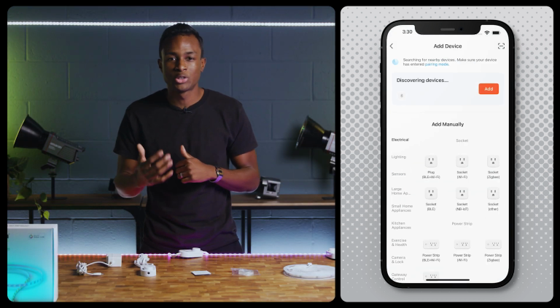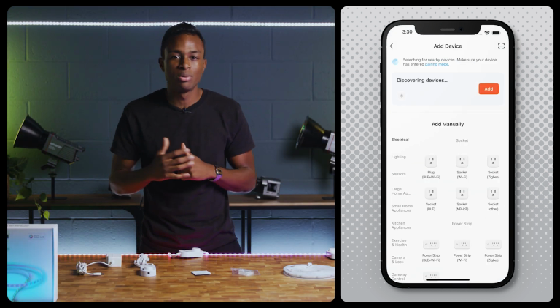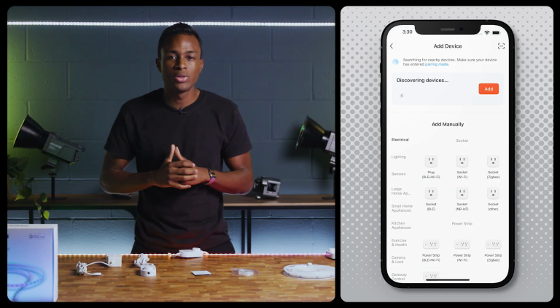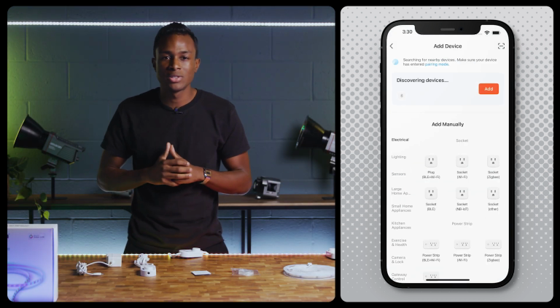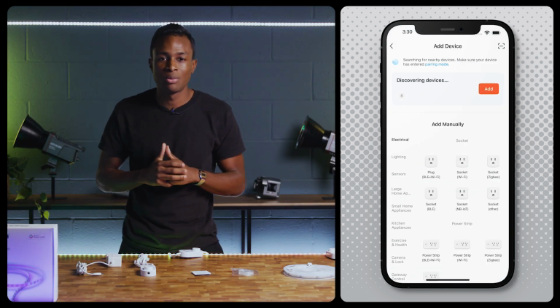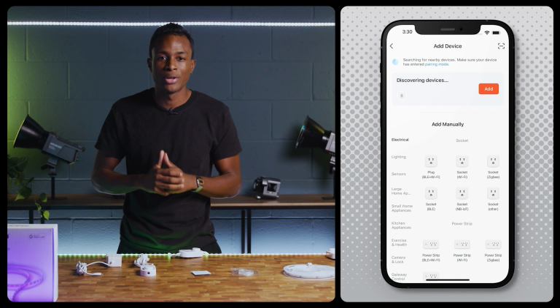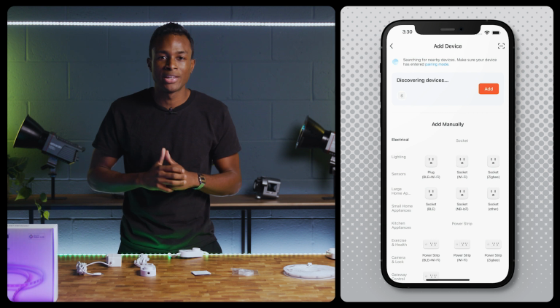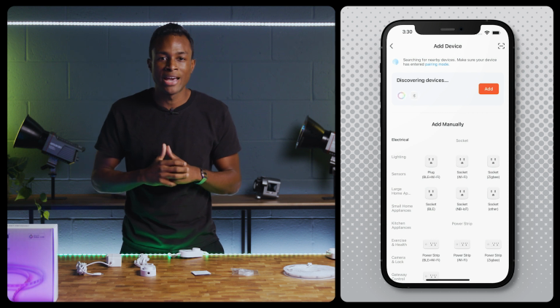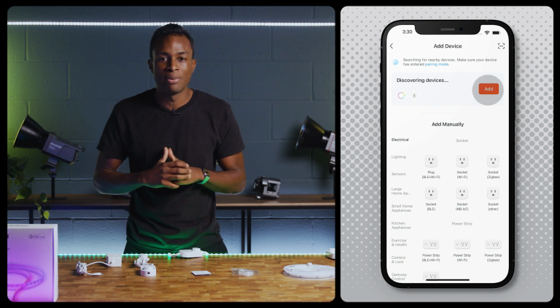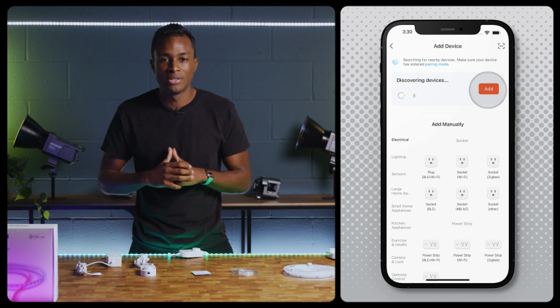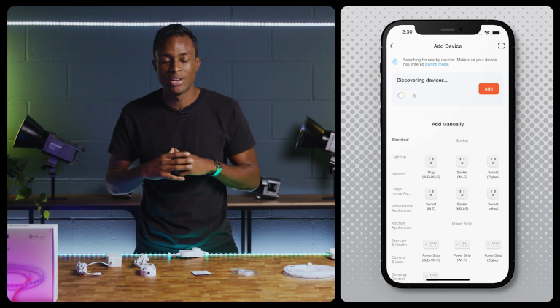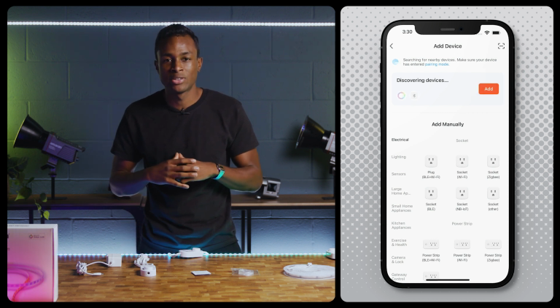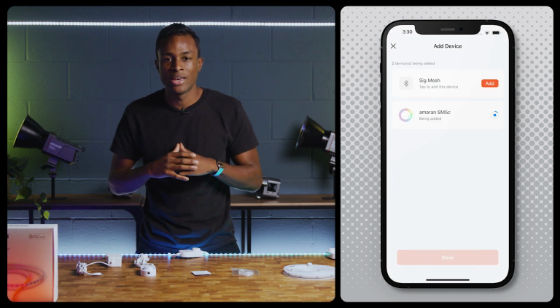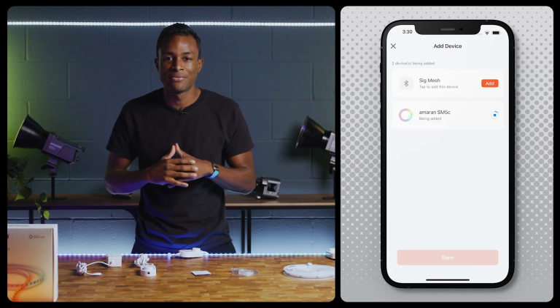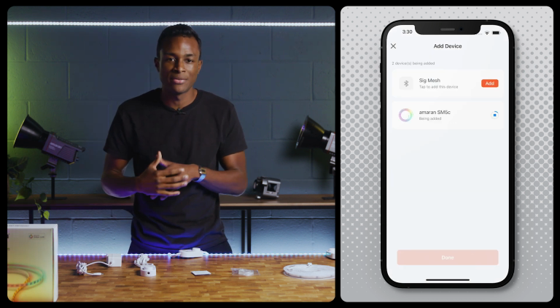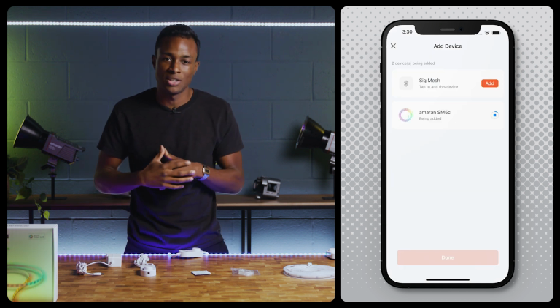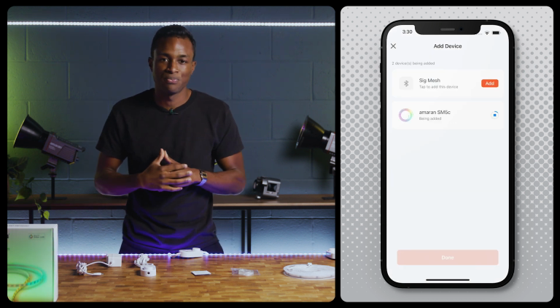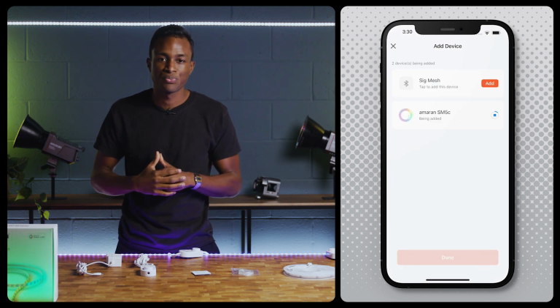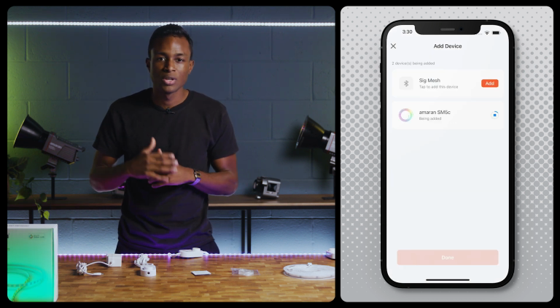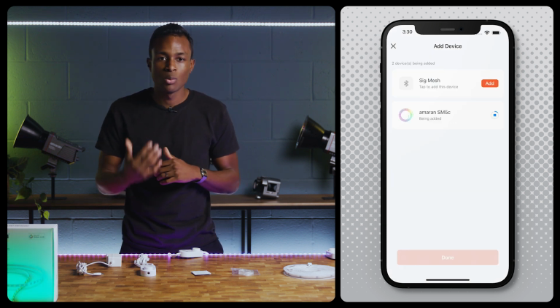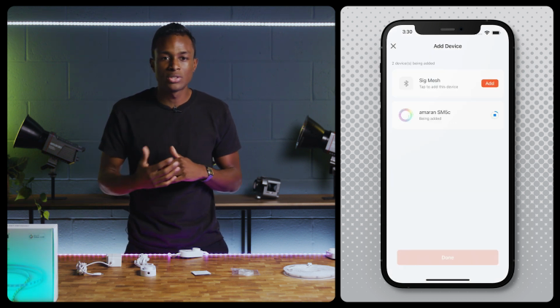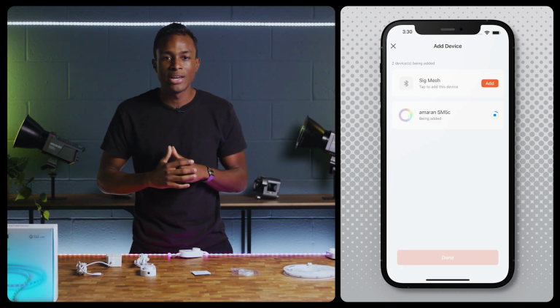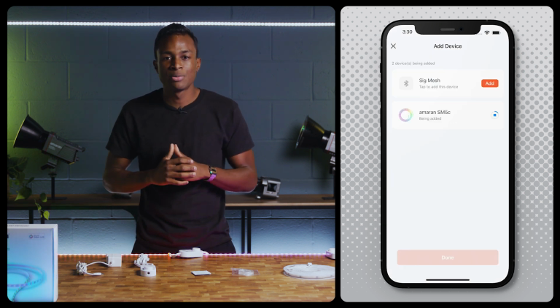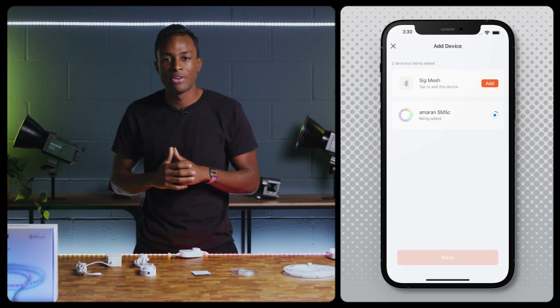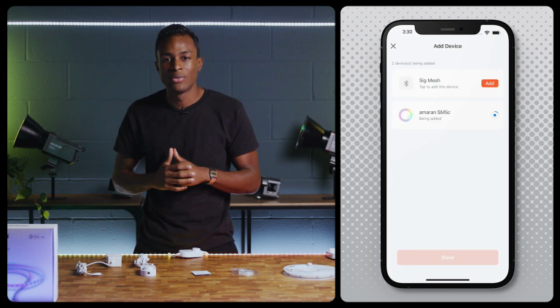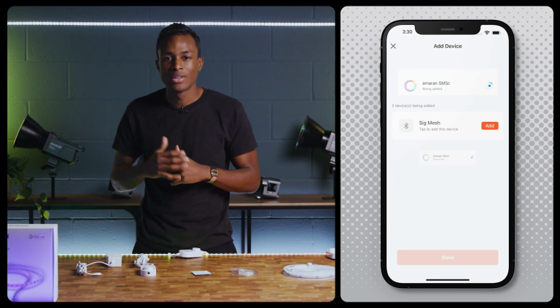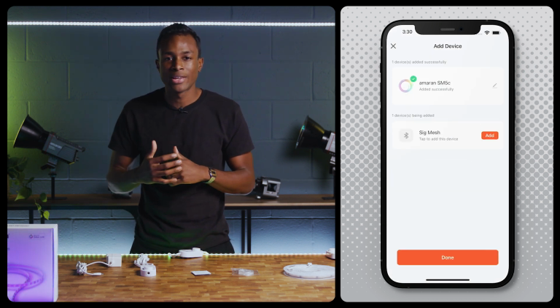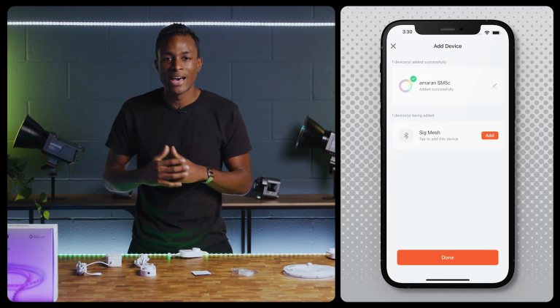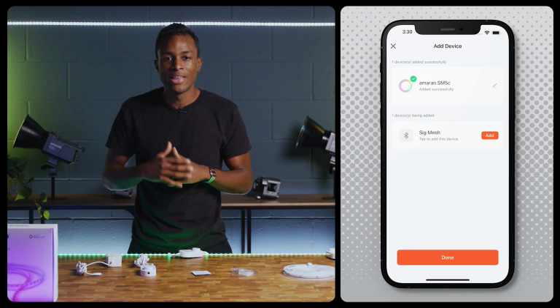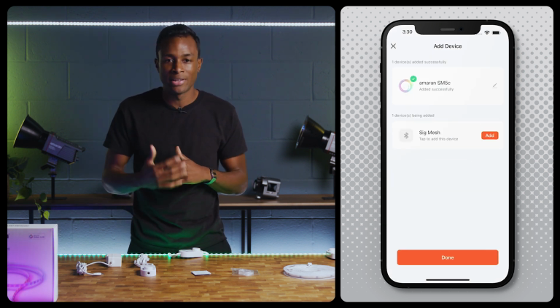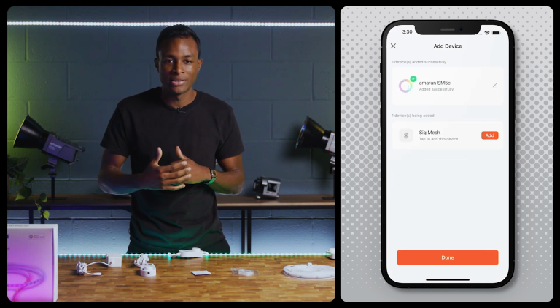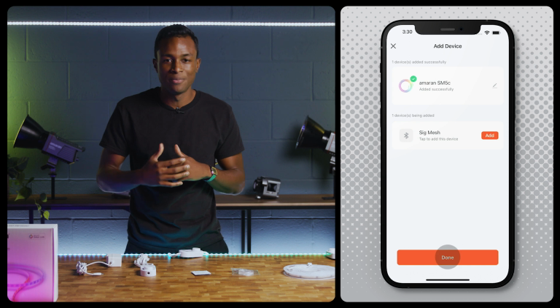Ensure Bluetooth is enabled and click the Add button to connect to the SM5C. Once the light has been found, click Add and then click Done.